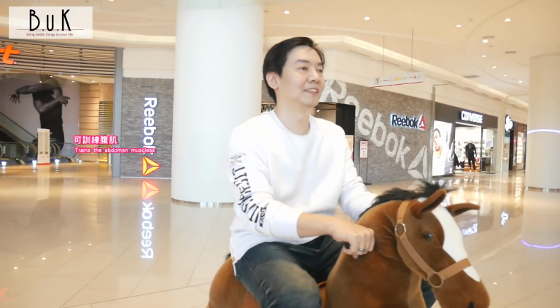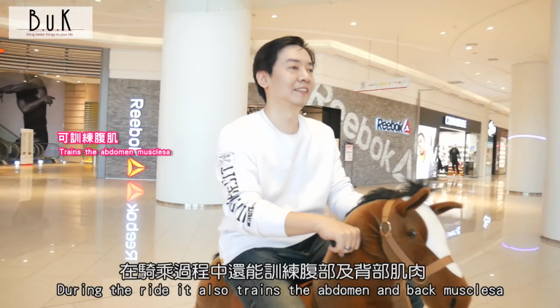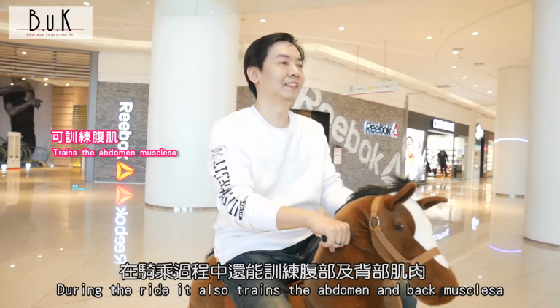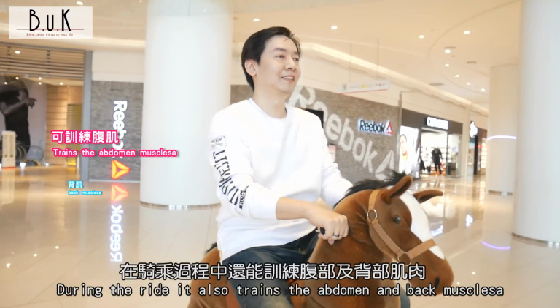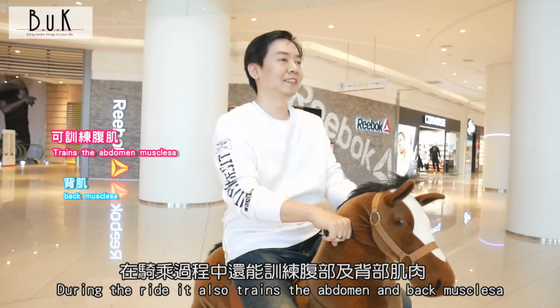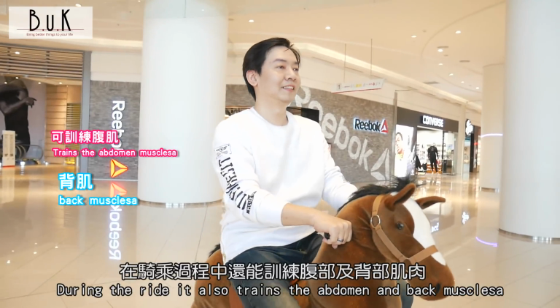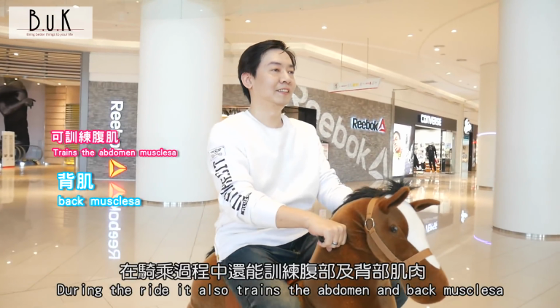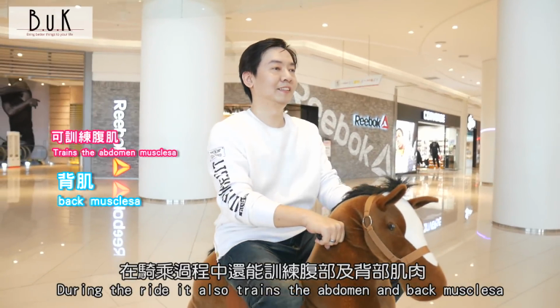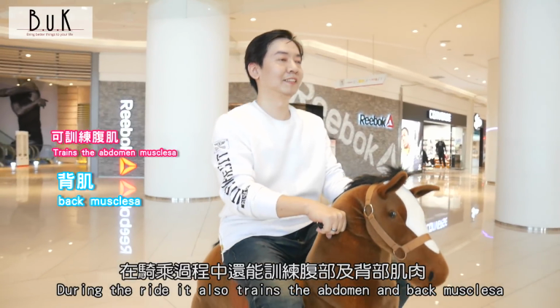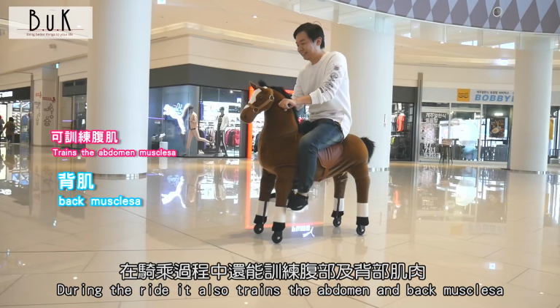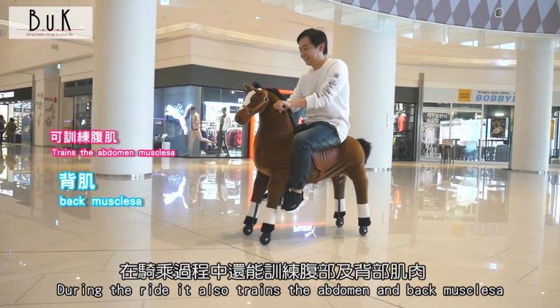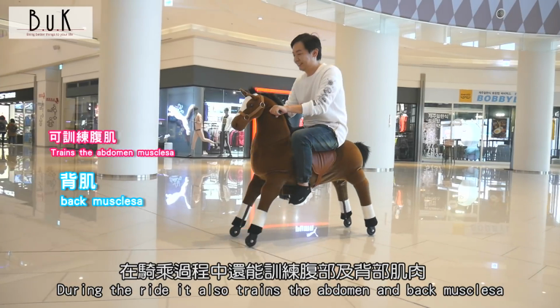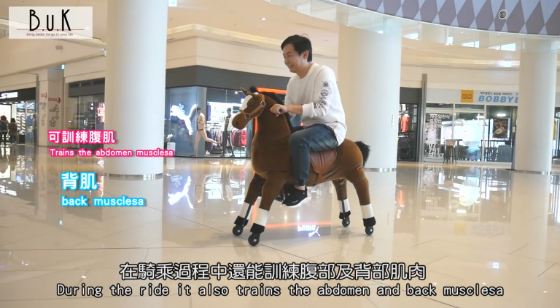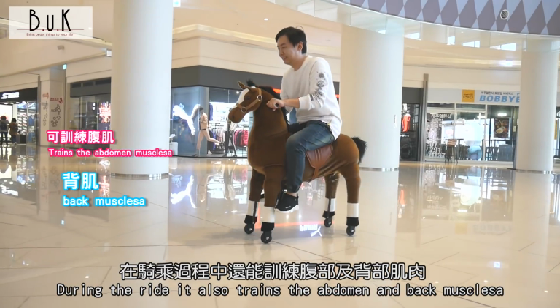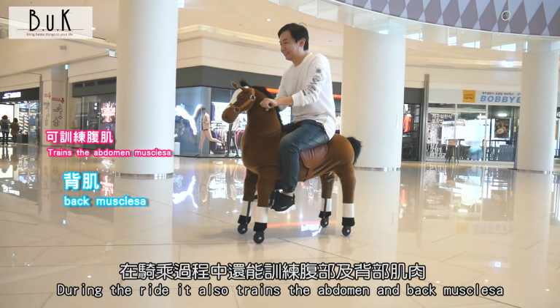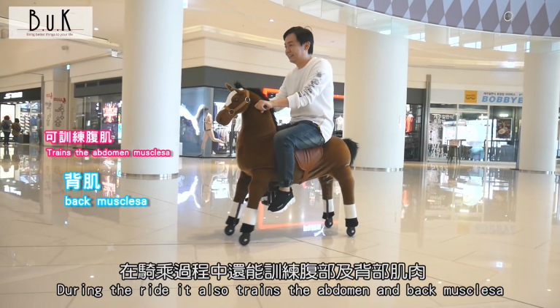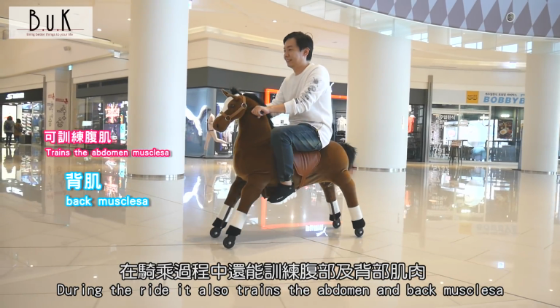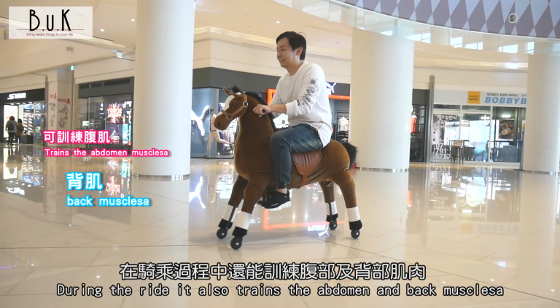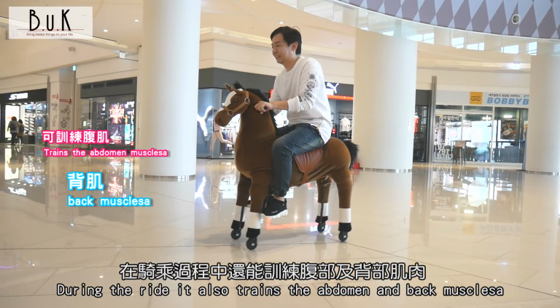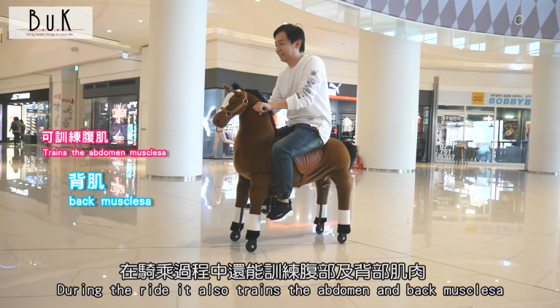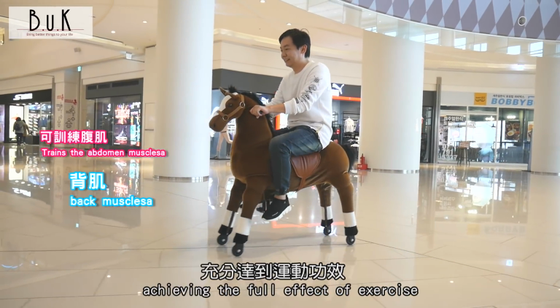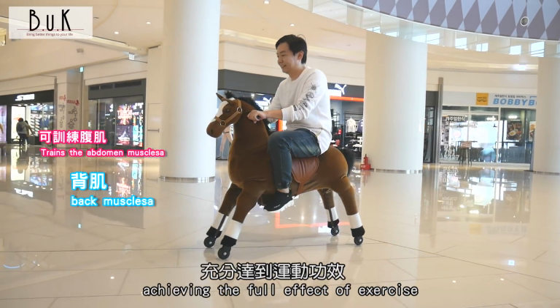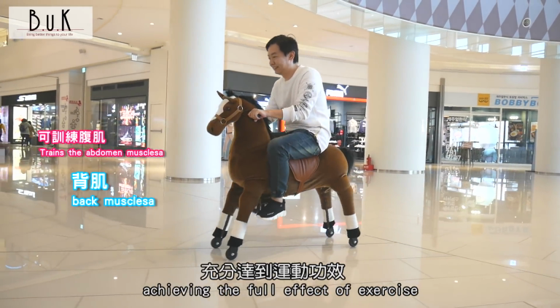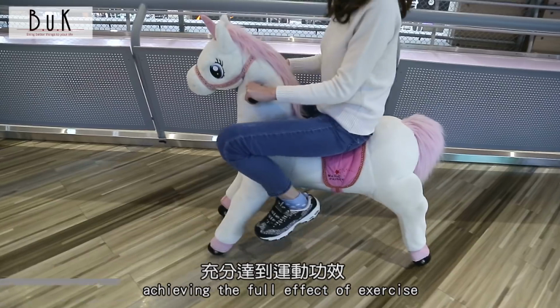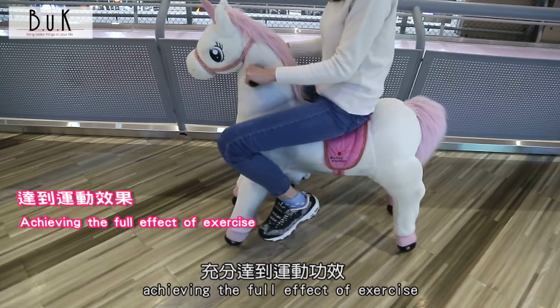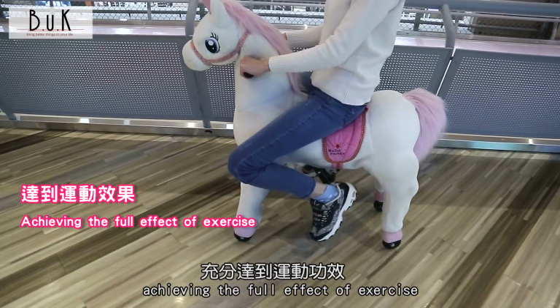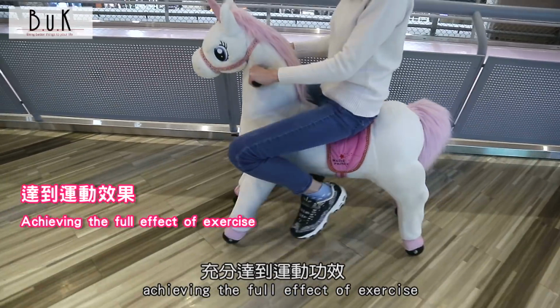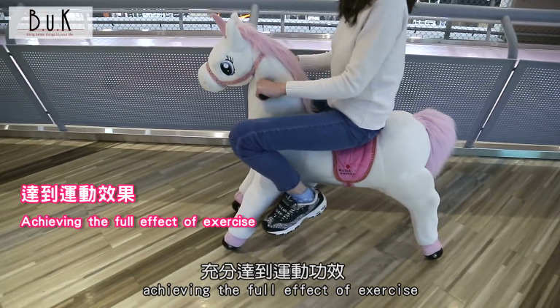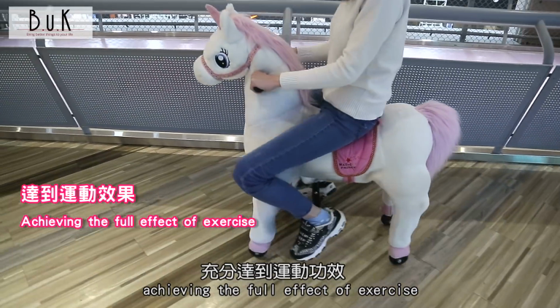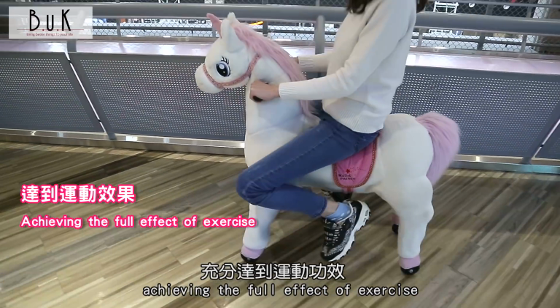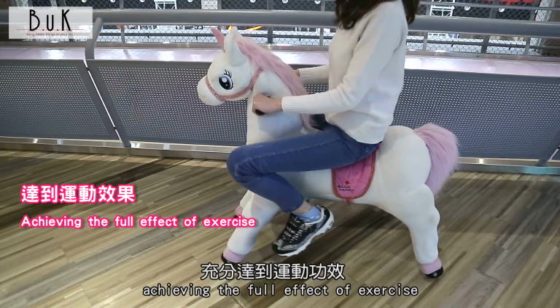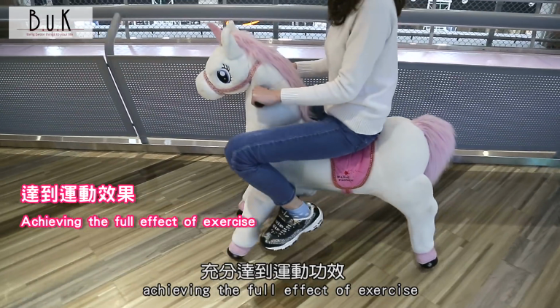During the ride, it also trains the abdomen and back muscles, achieving the full effect of exercise.